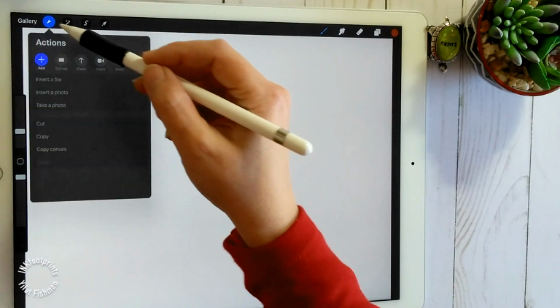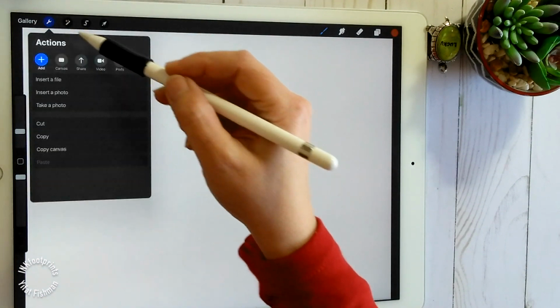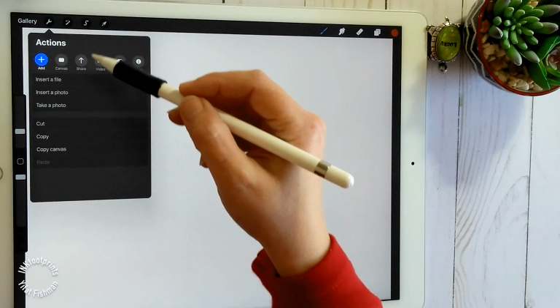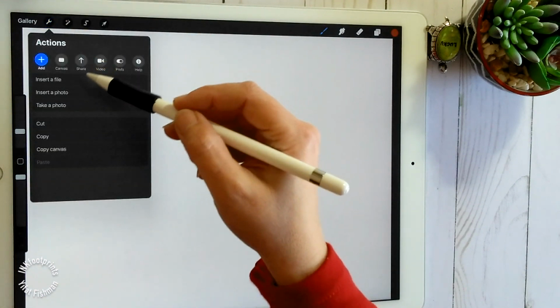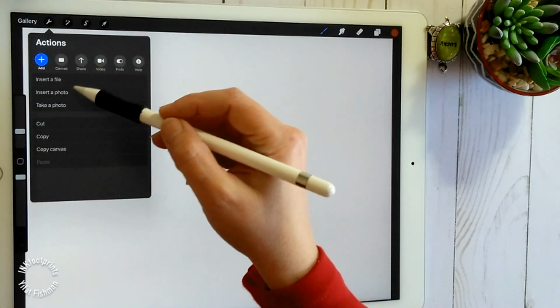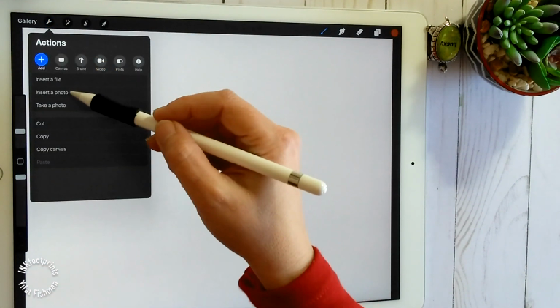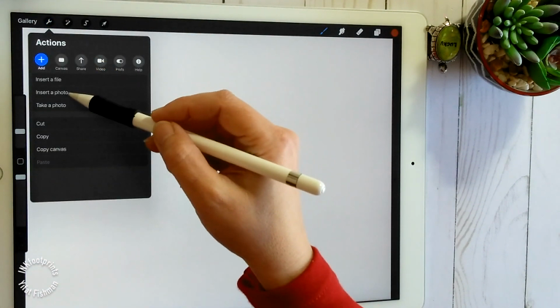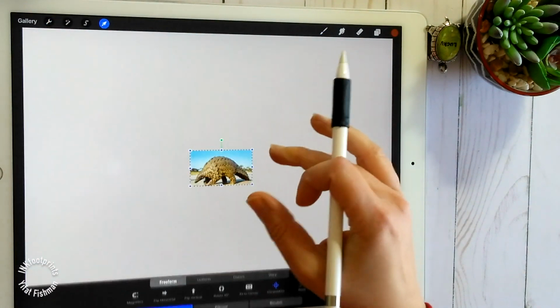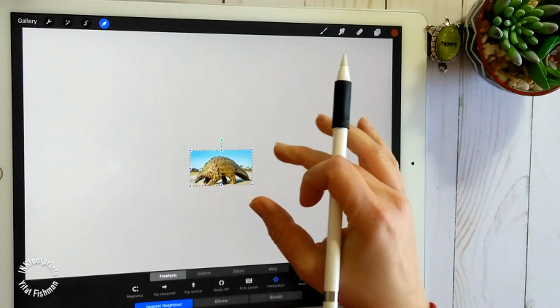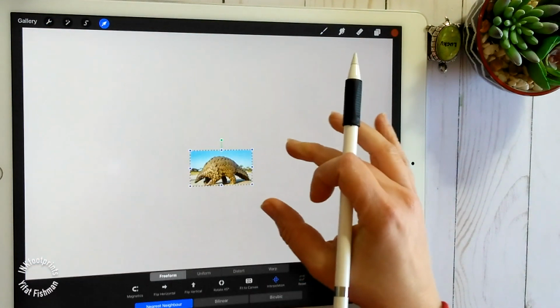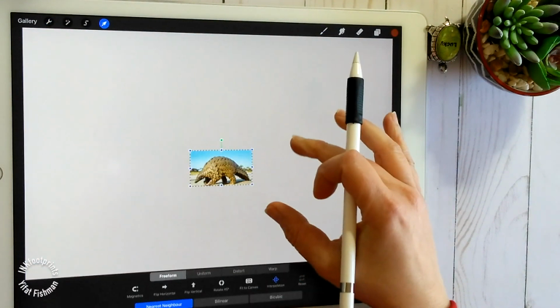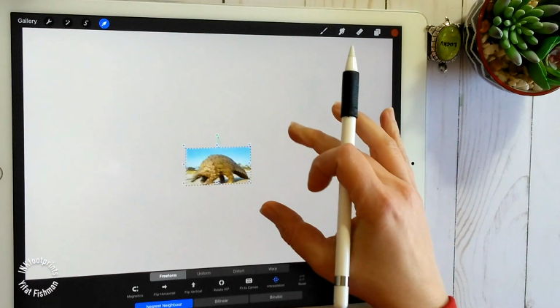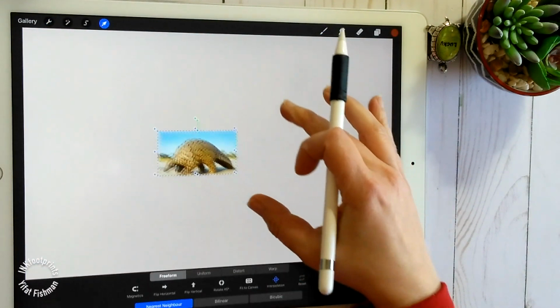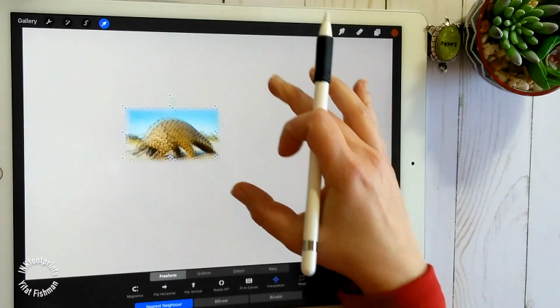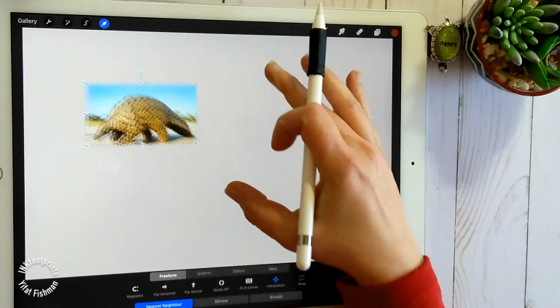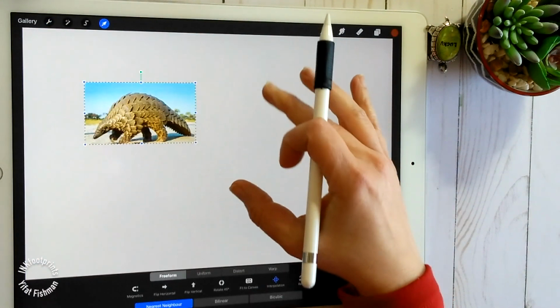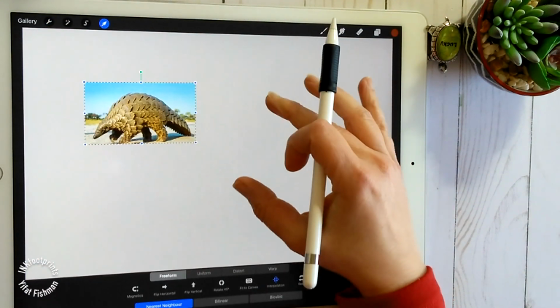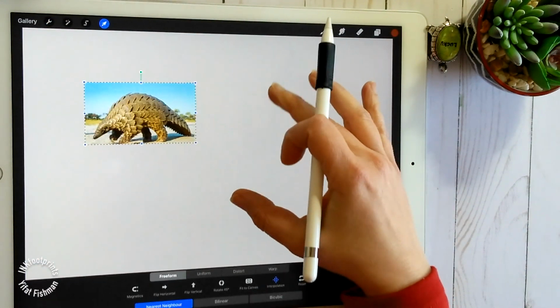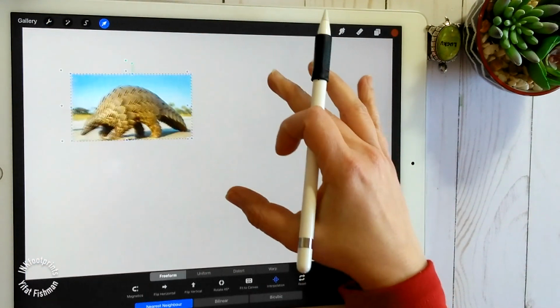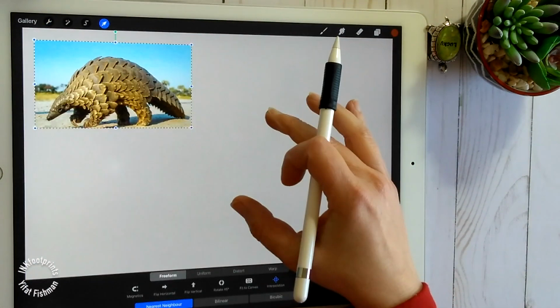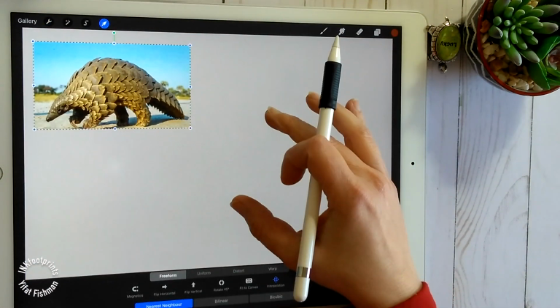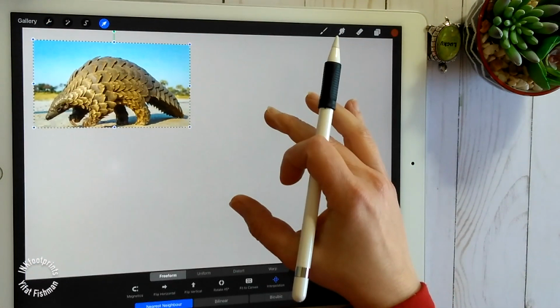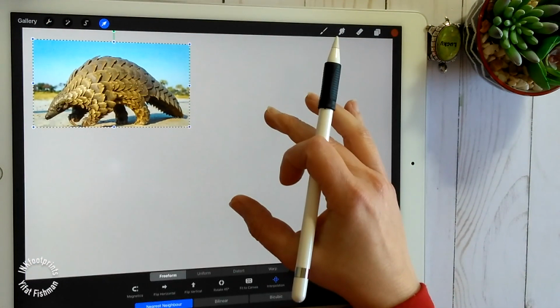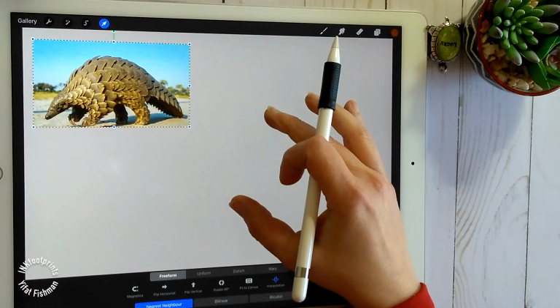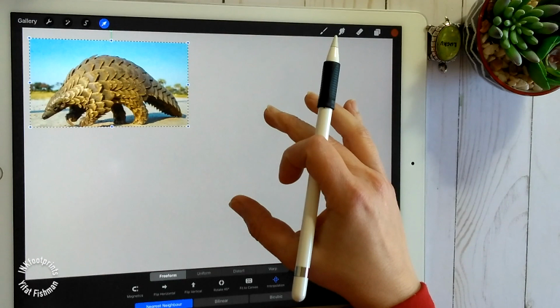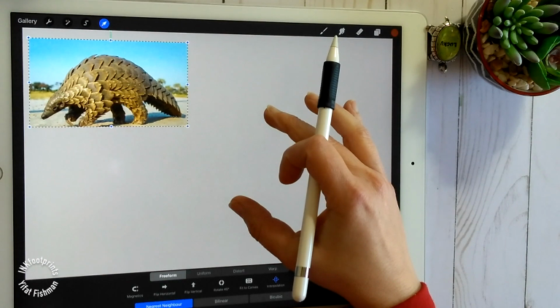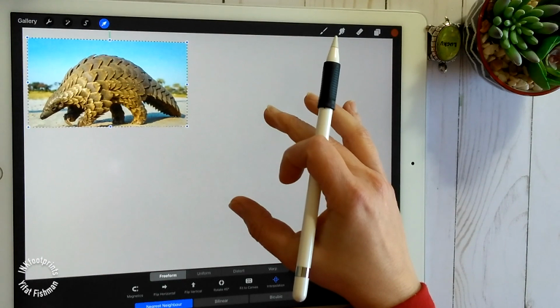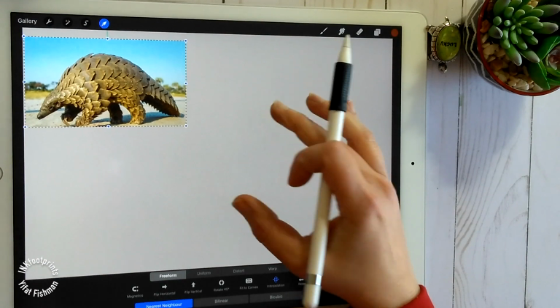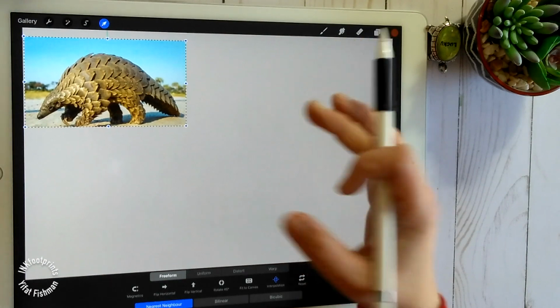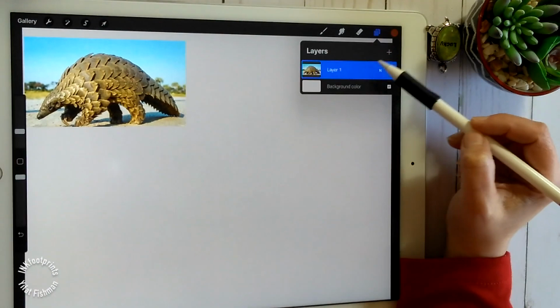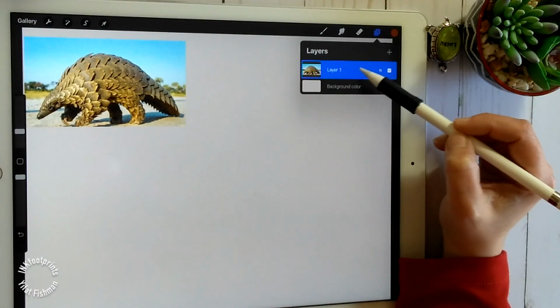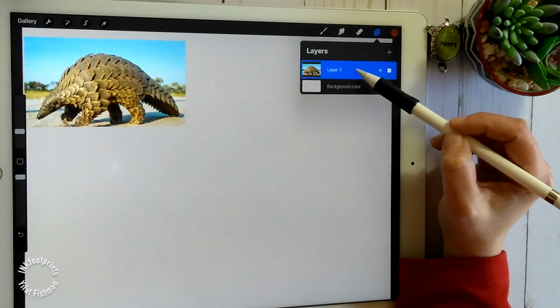Hi and welcome to my studio. Today we're going to draw a pangolin.